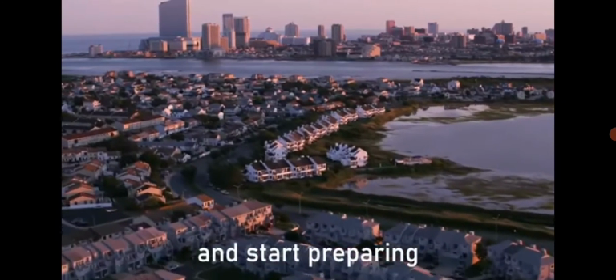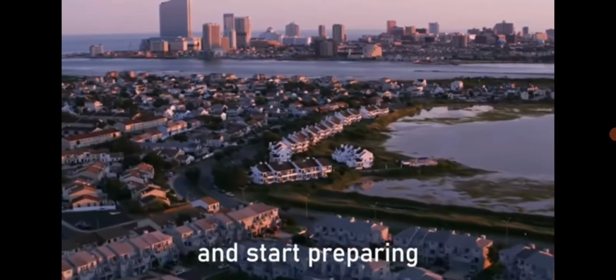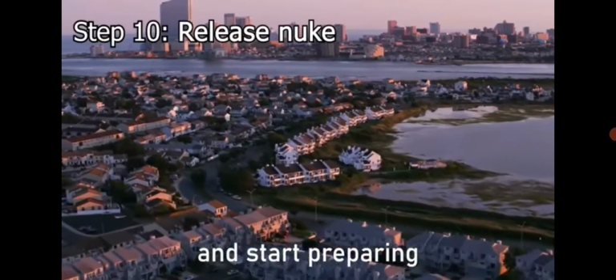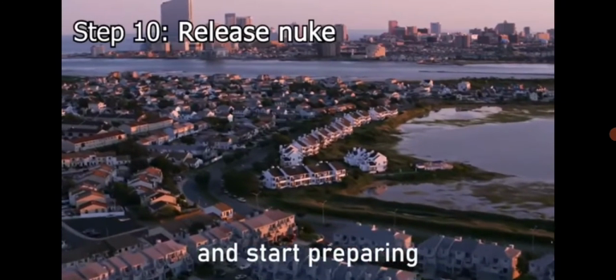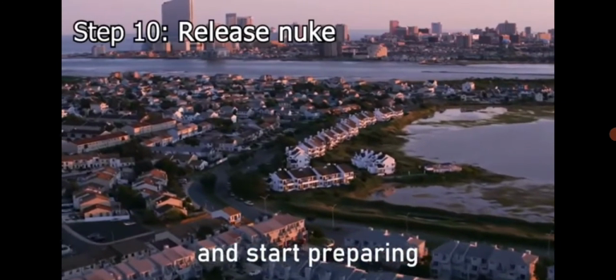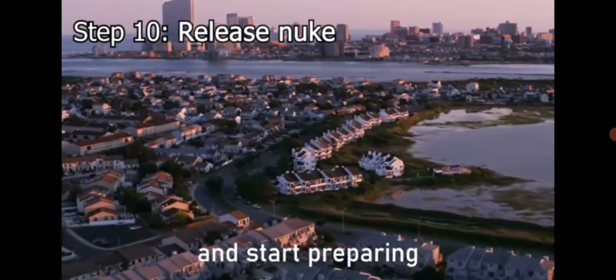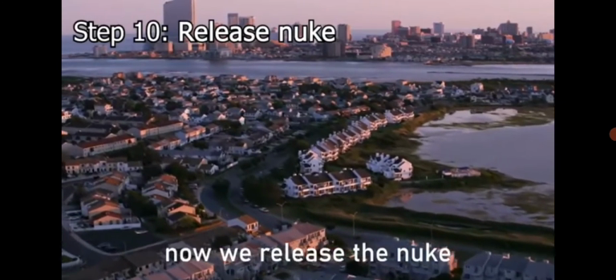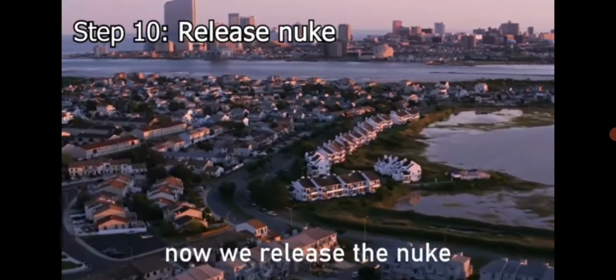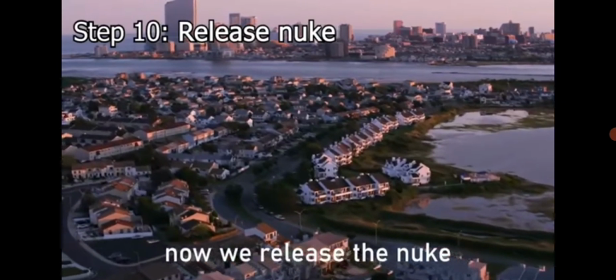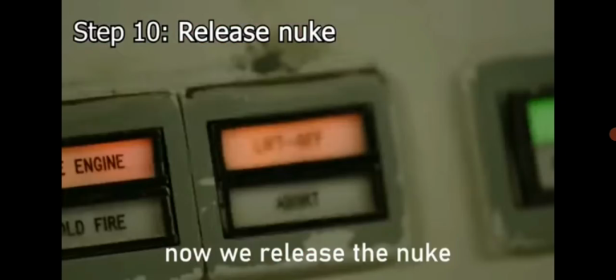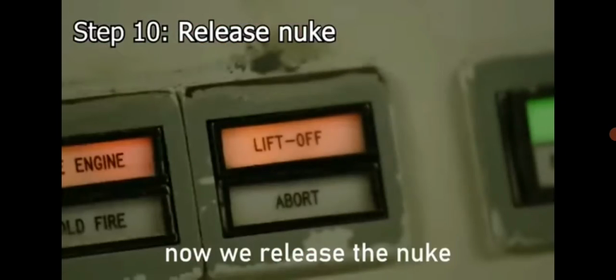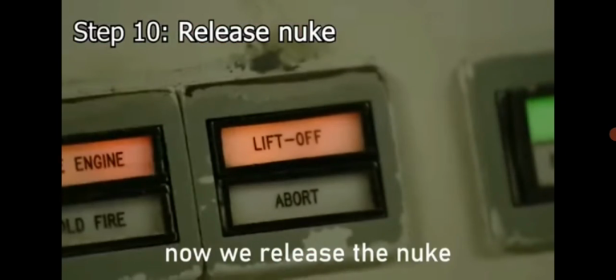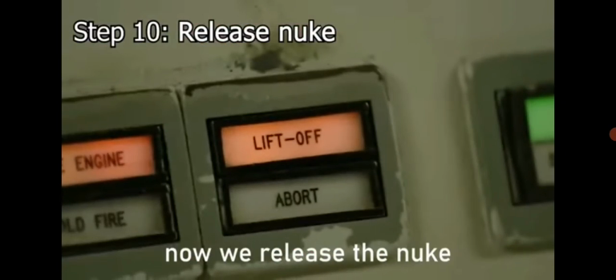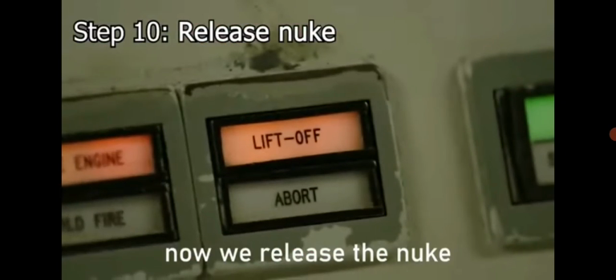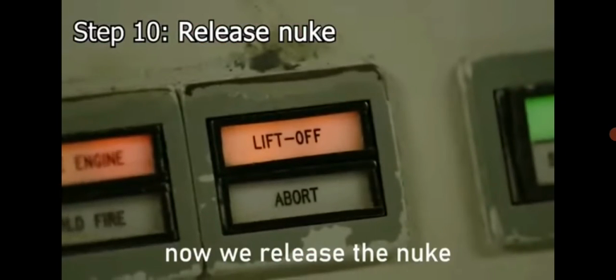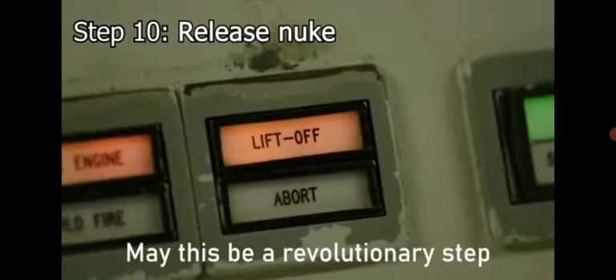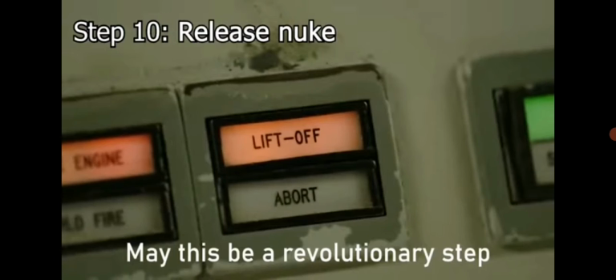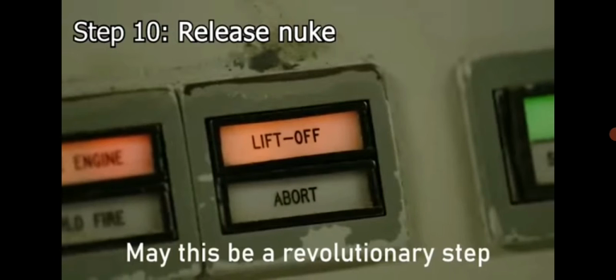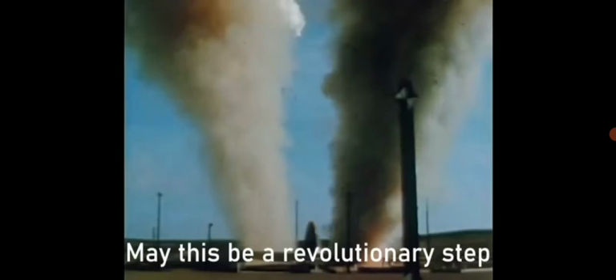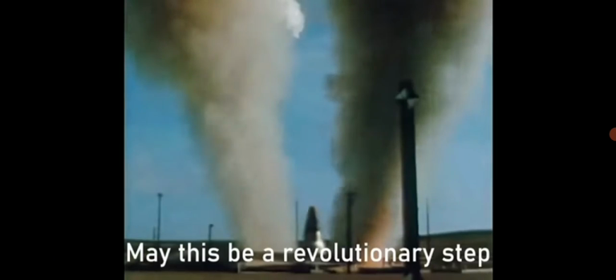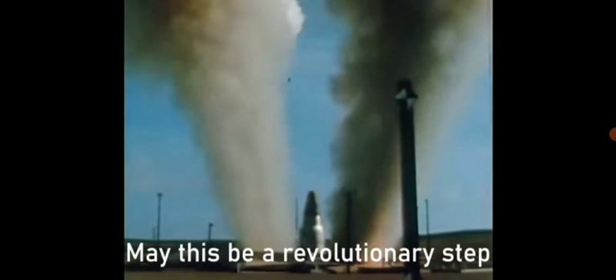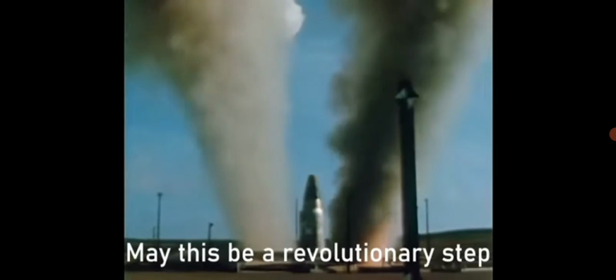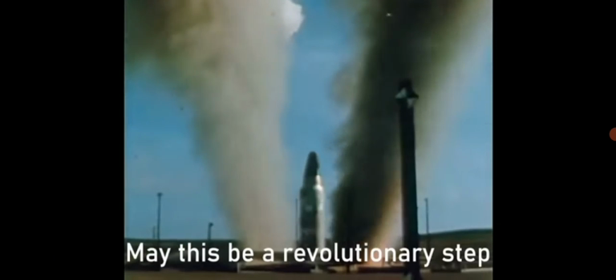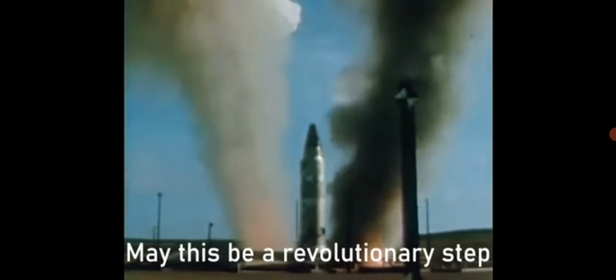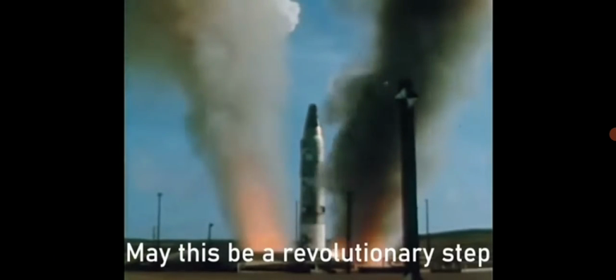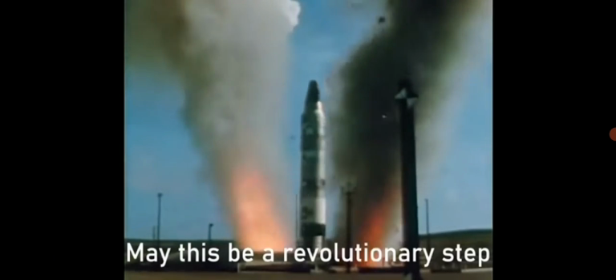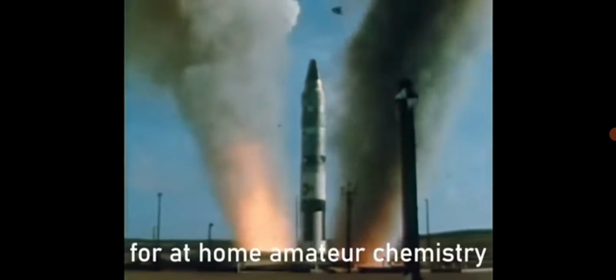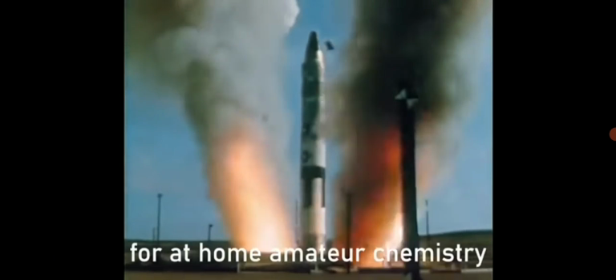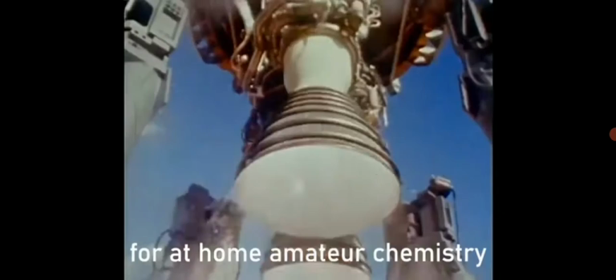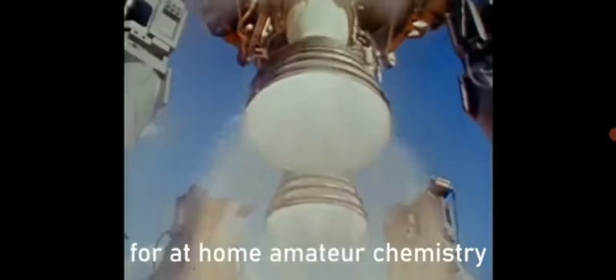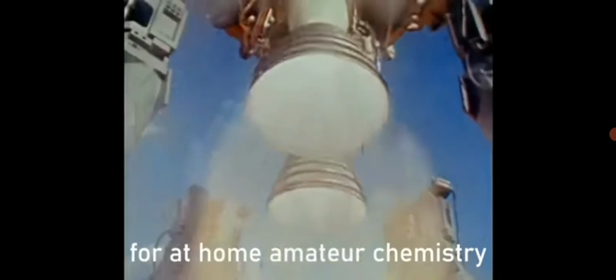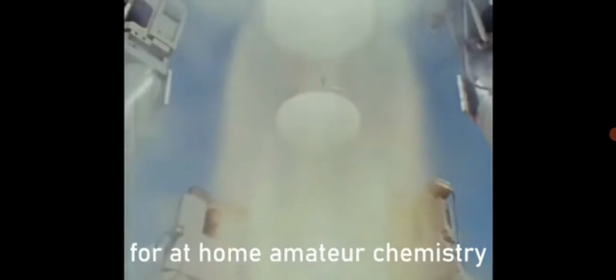Step 10. Now we release the nuke. May this be a revolutionary step for at-home amateur chemistry.